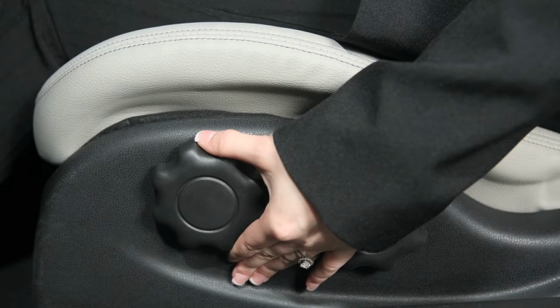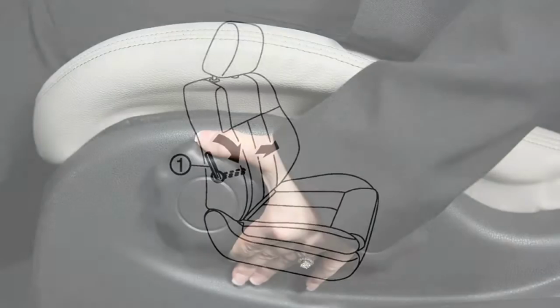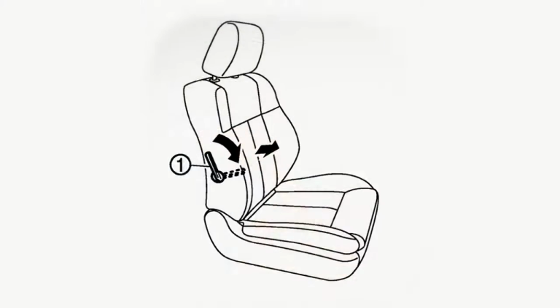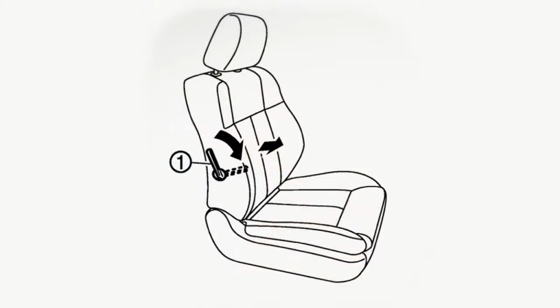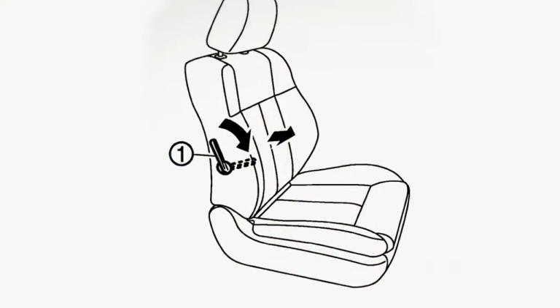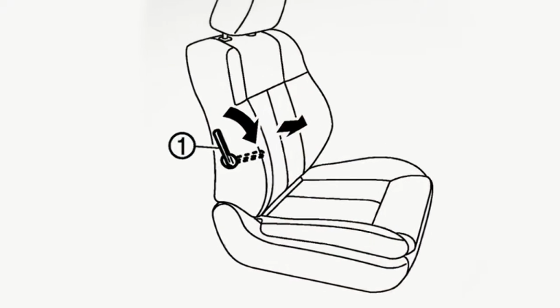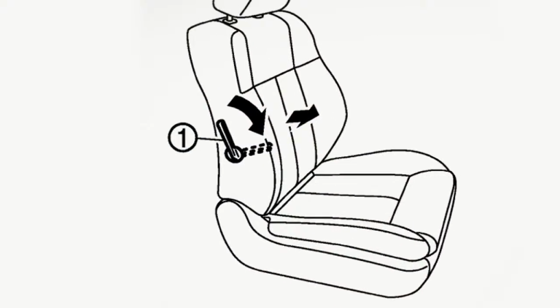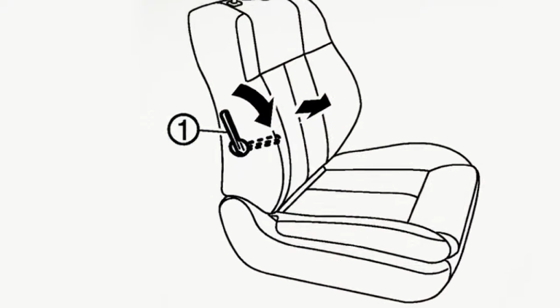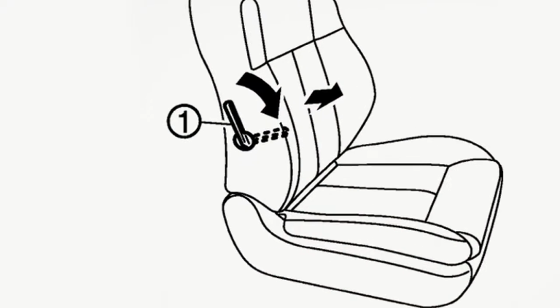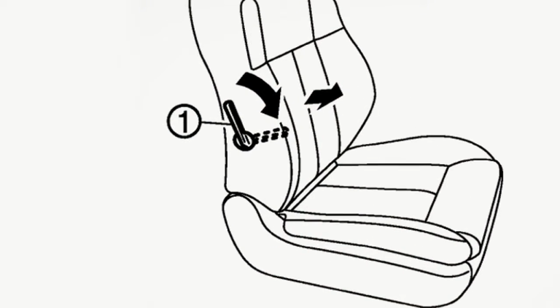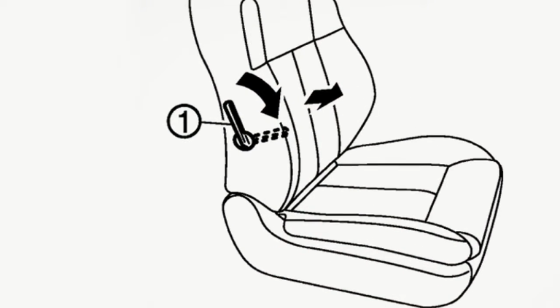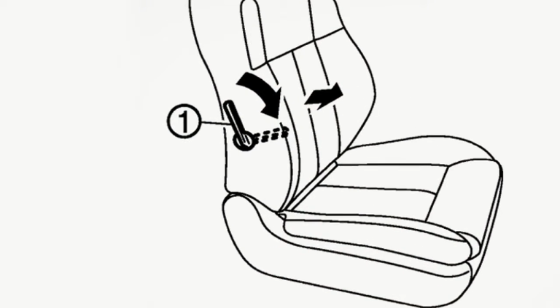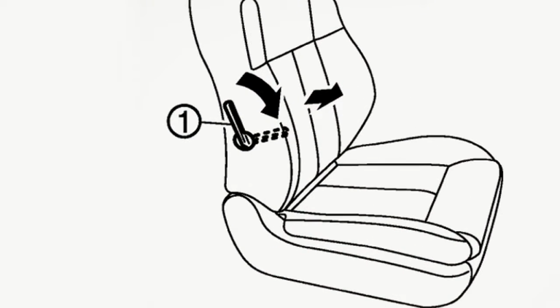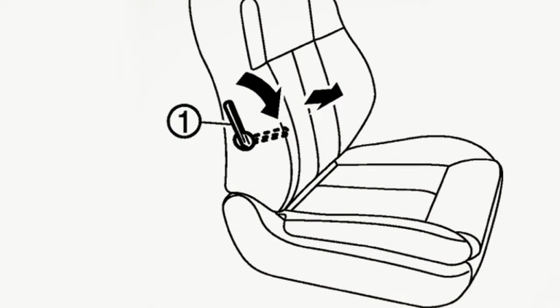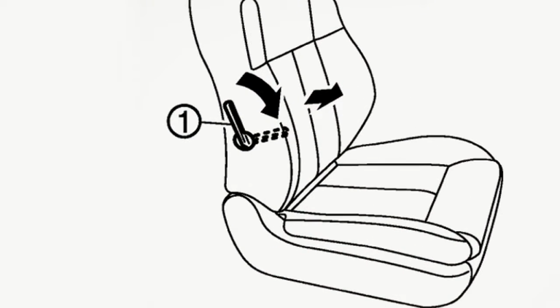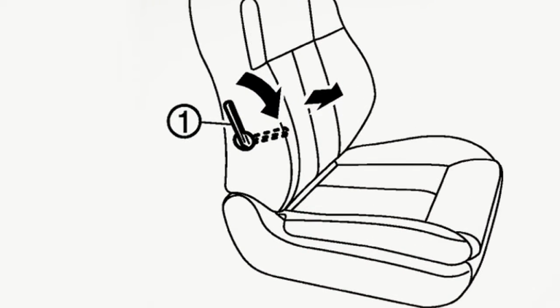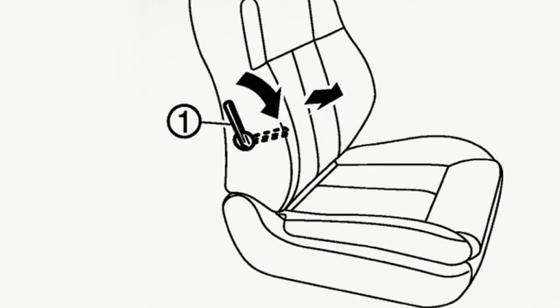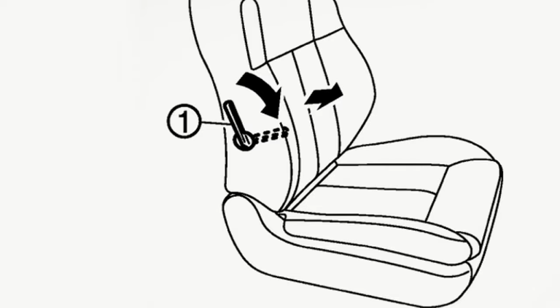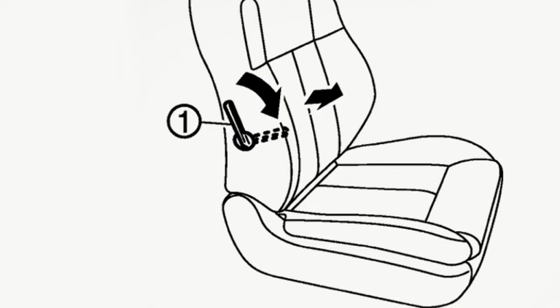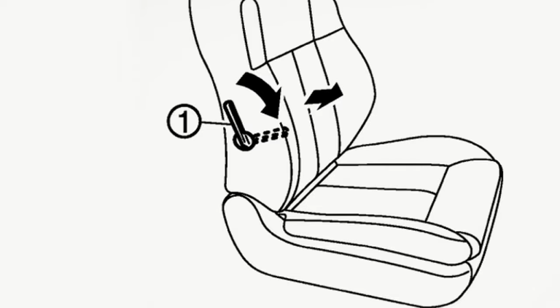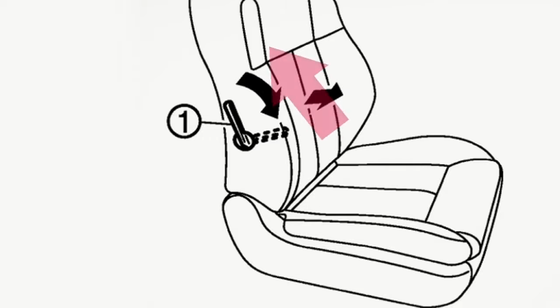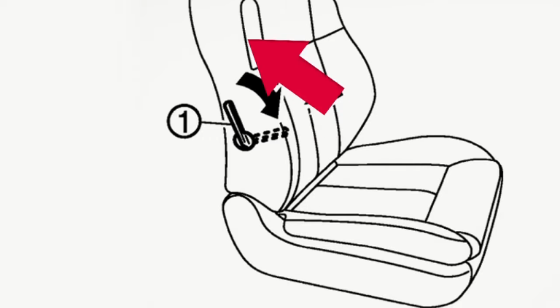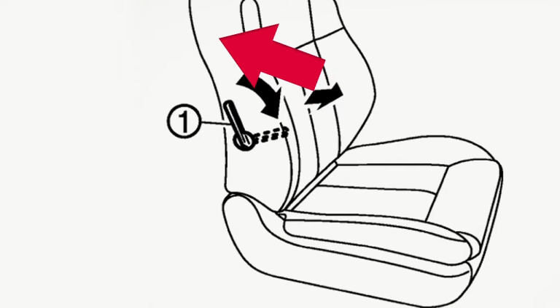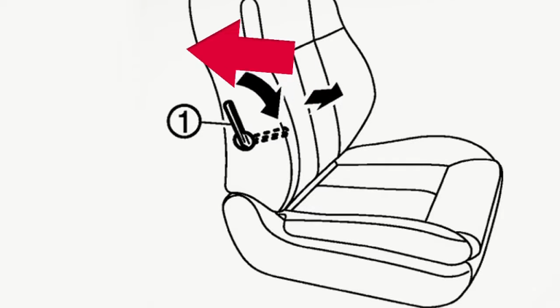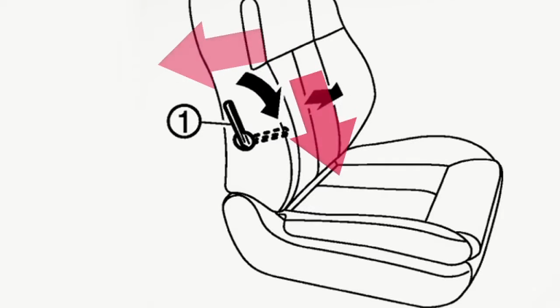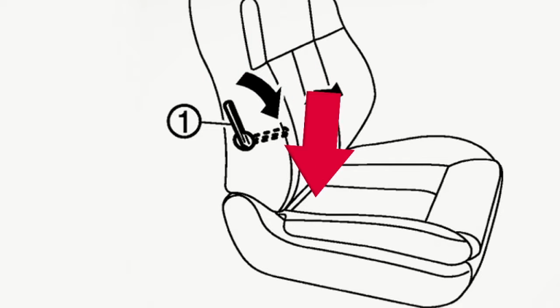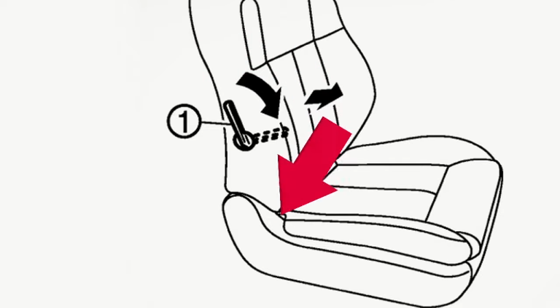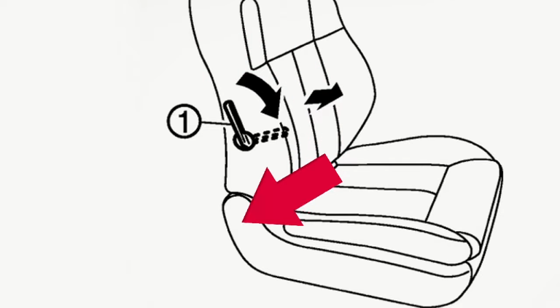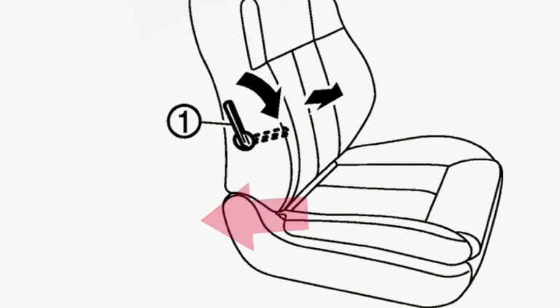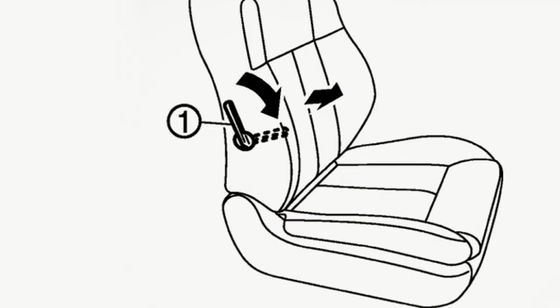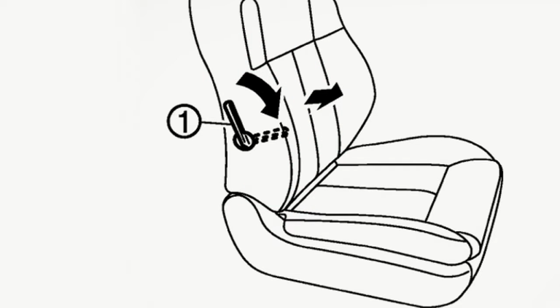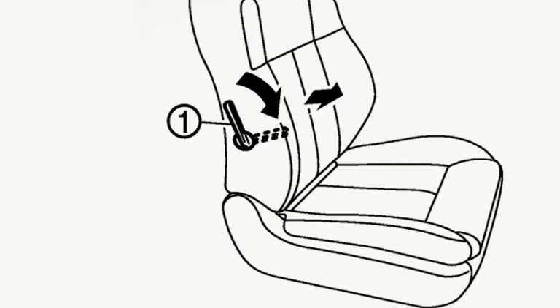If your driver's seat is equipped with lumbar support, you can adjust it by moving this lever up or down.